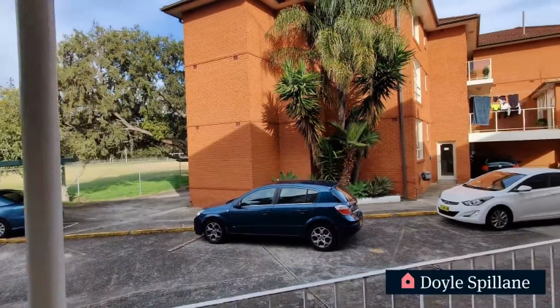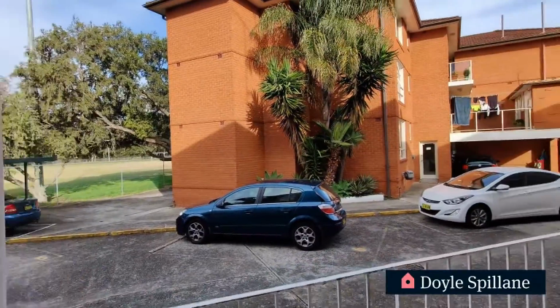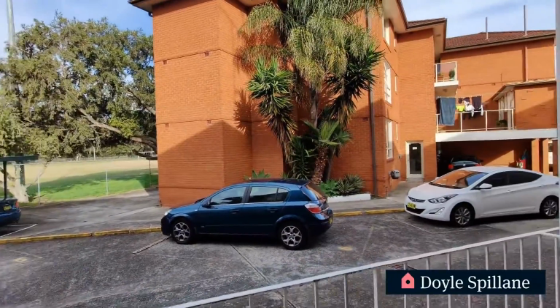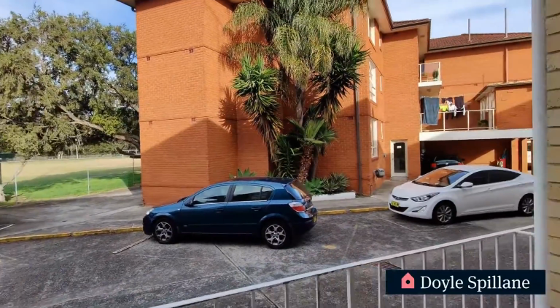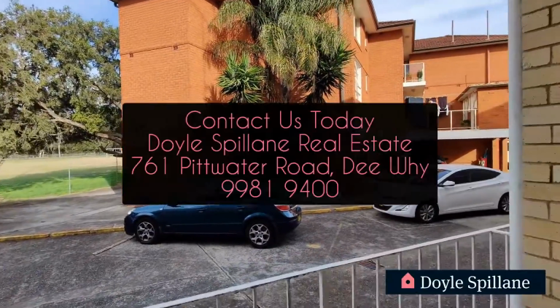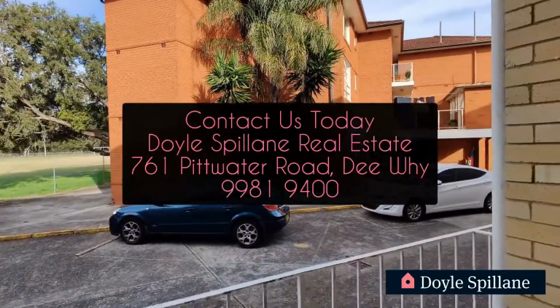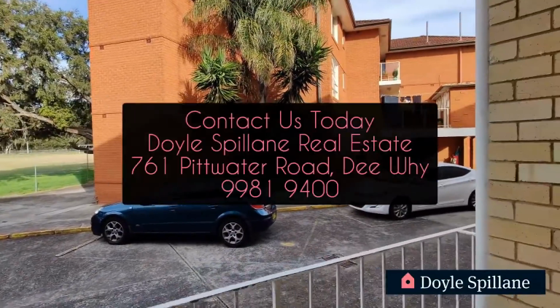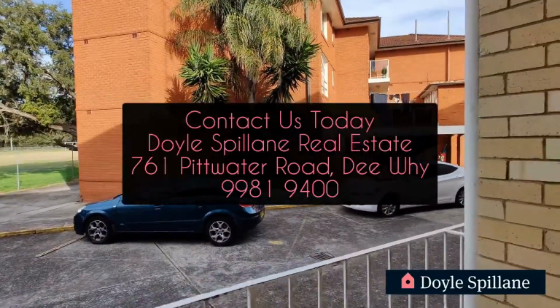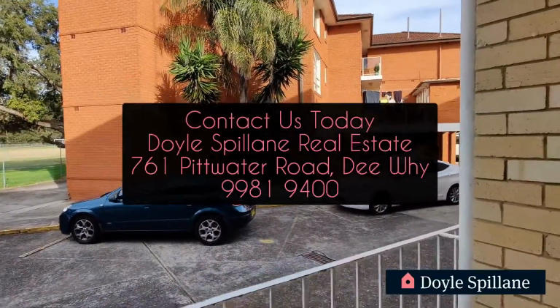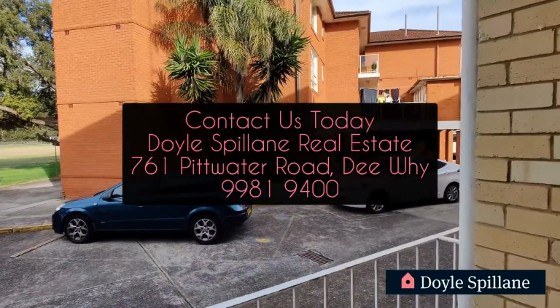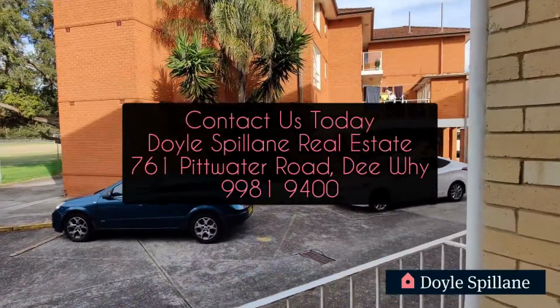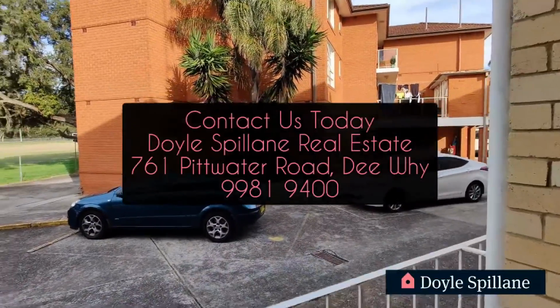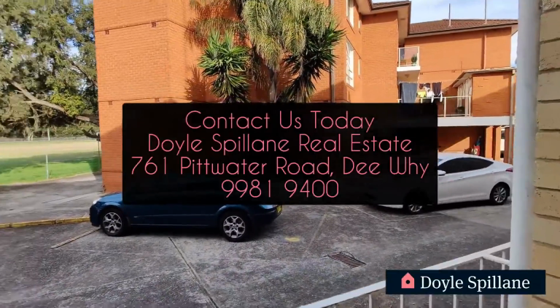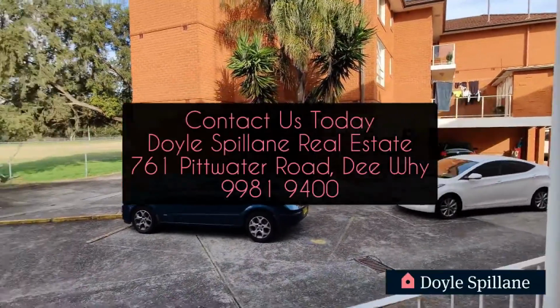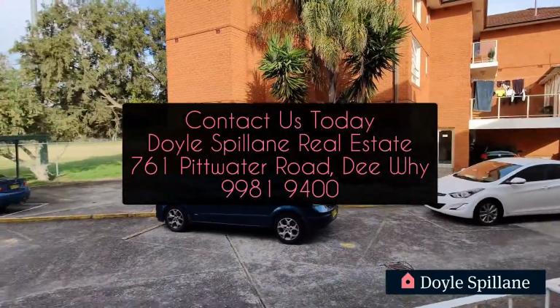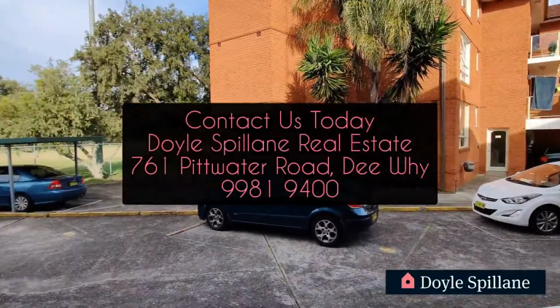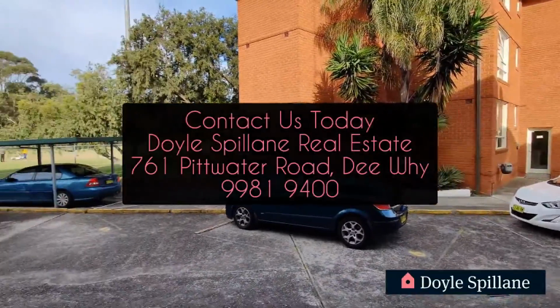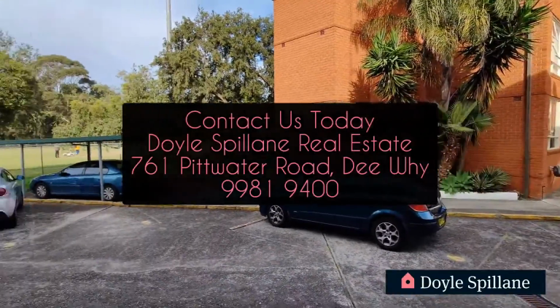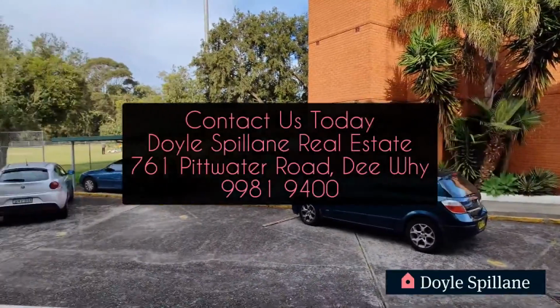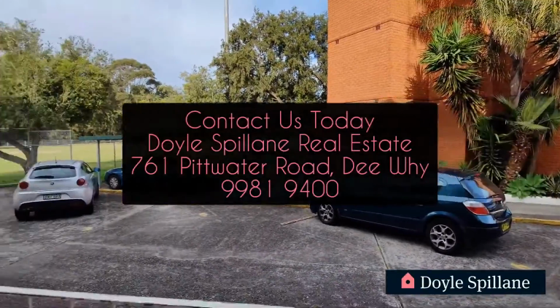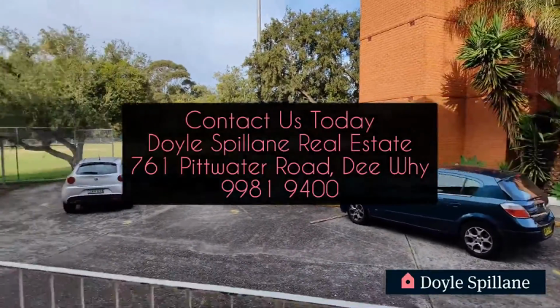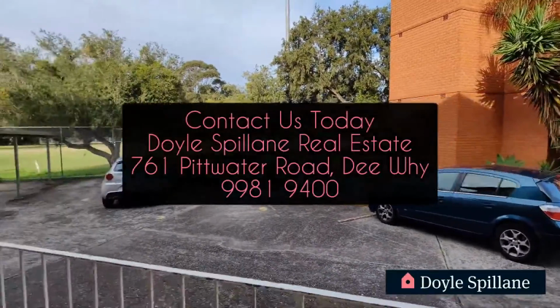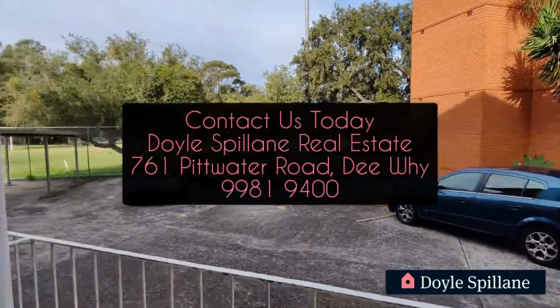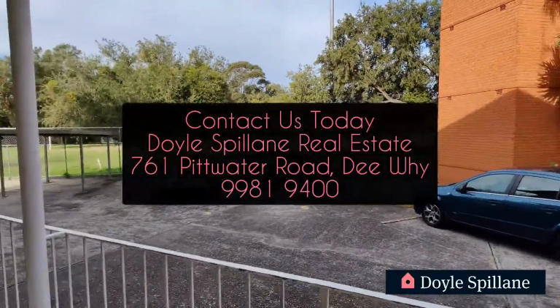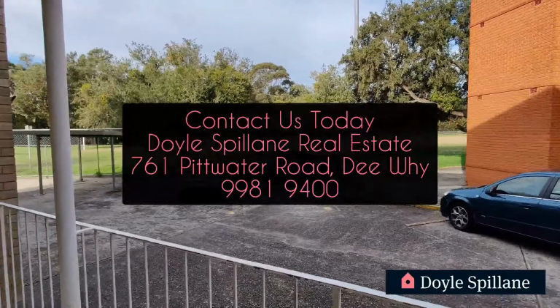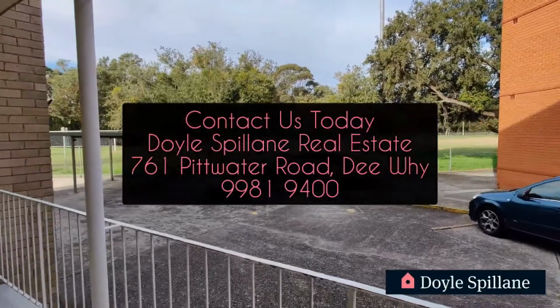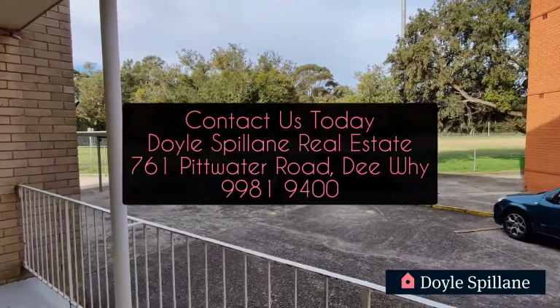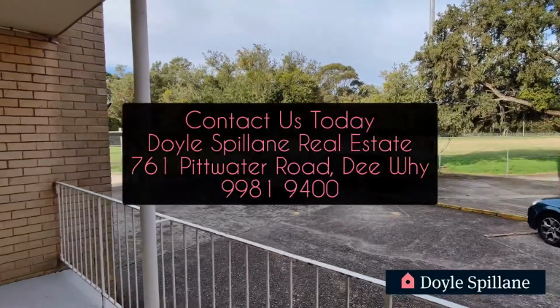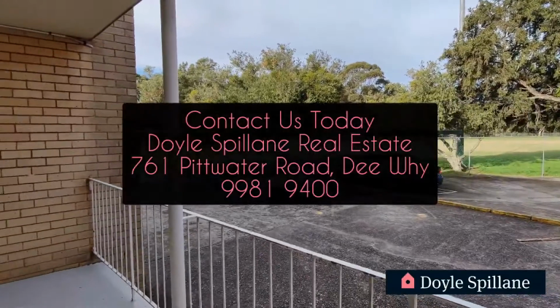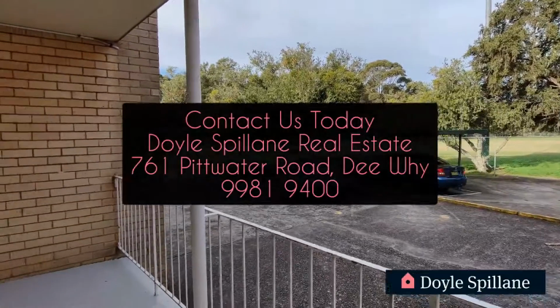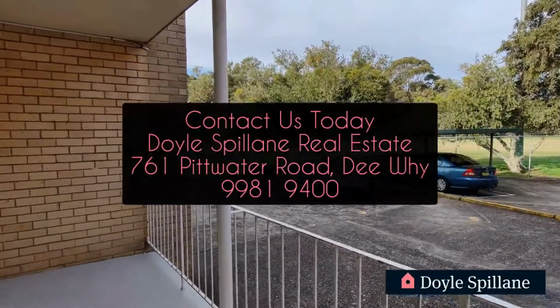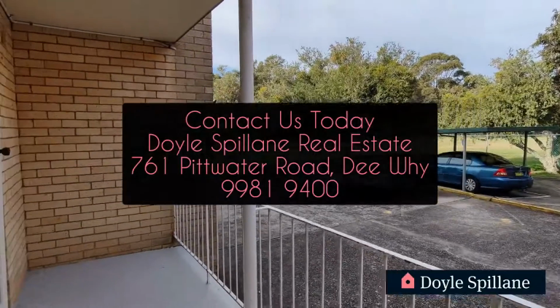So if you're interested to apply, get in touch with our agency Doyle Spolane Real Estate today.